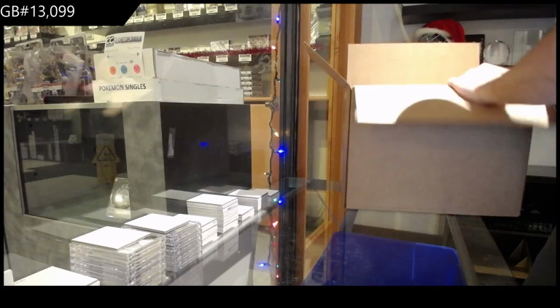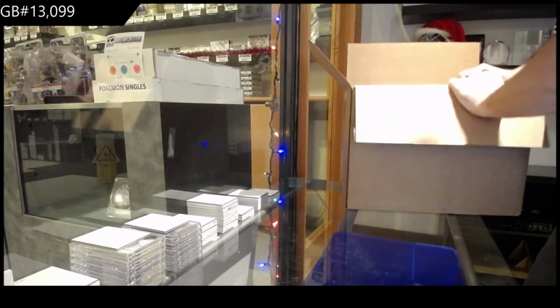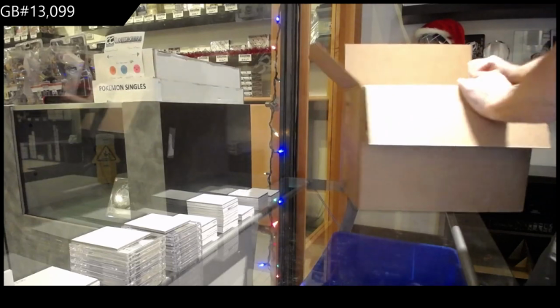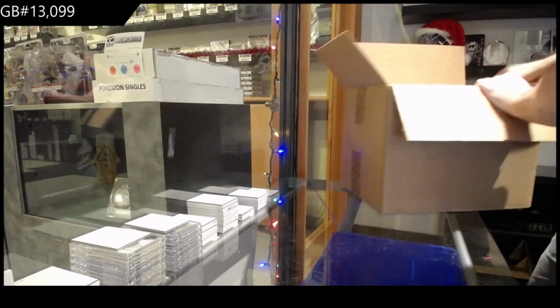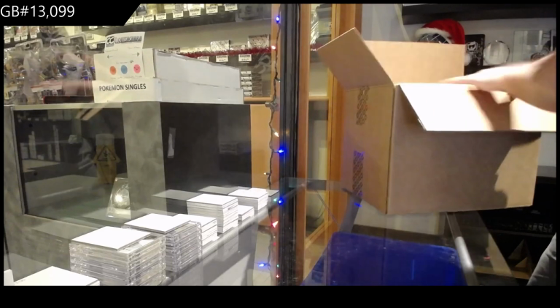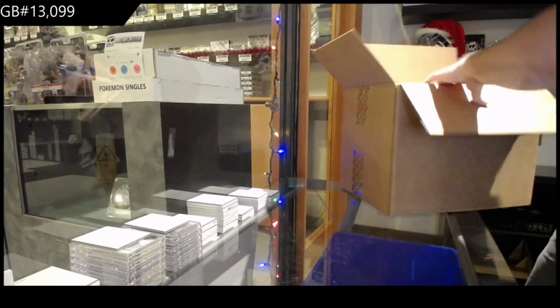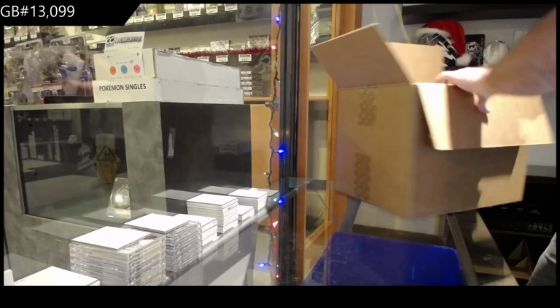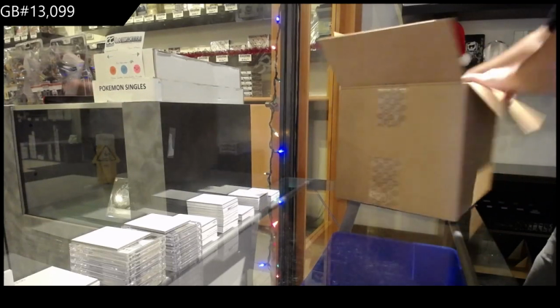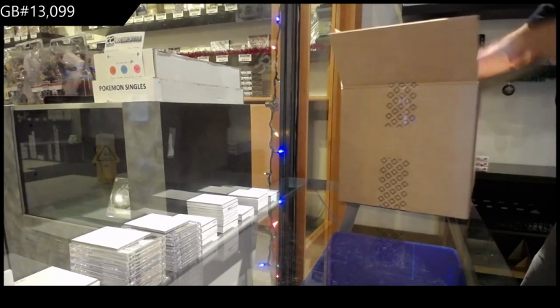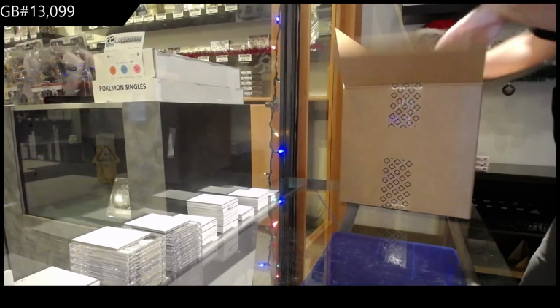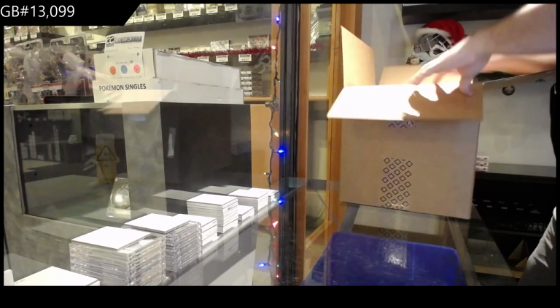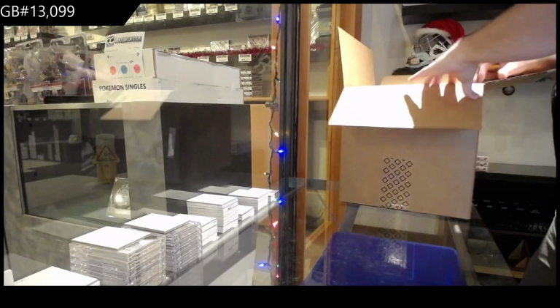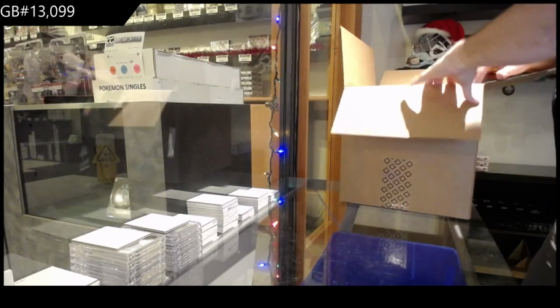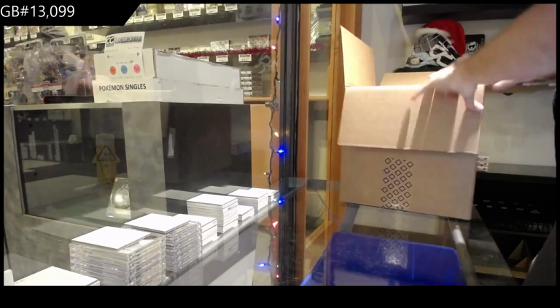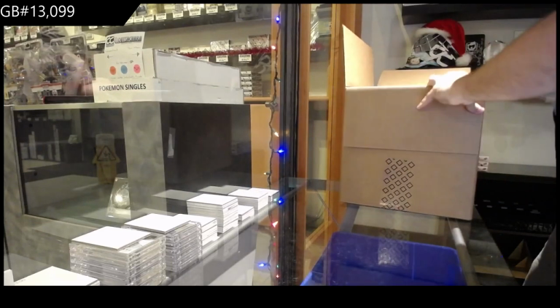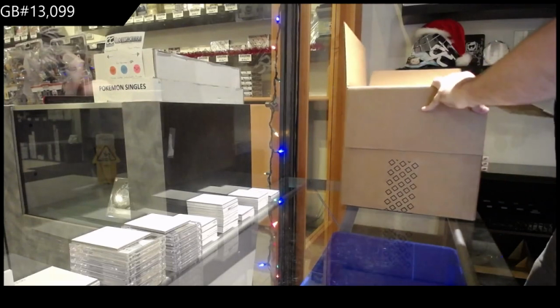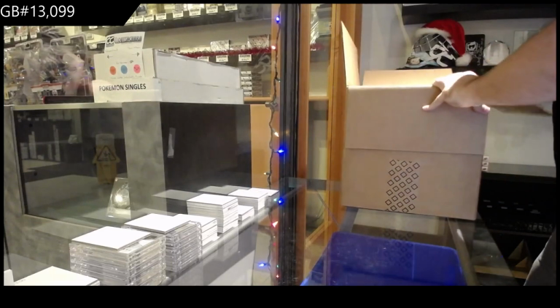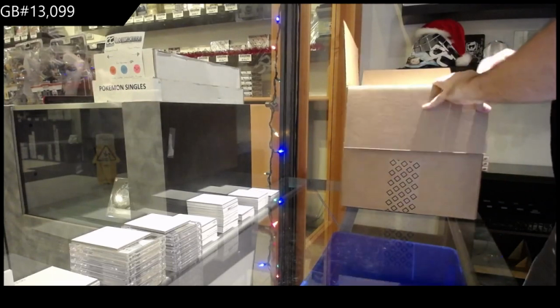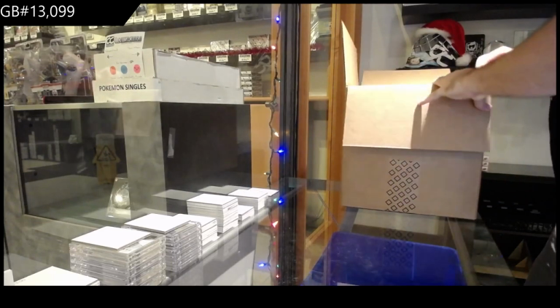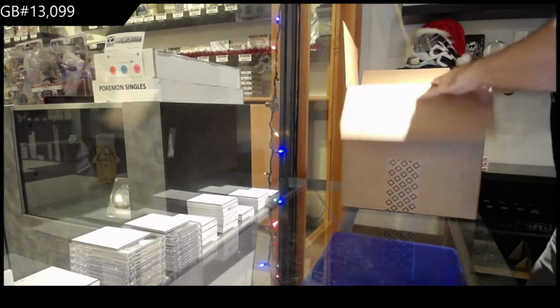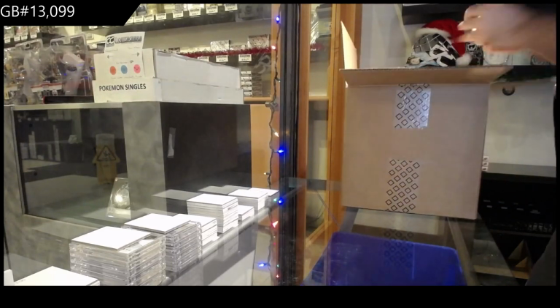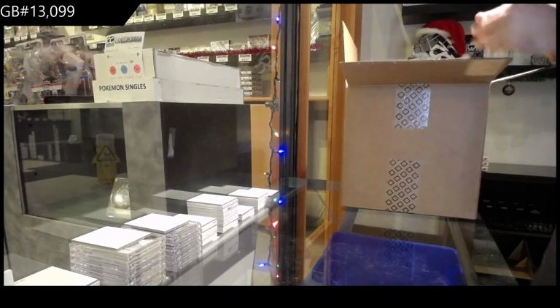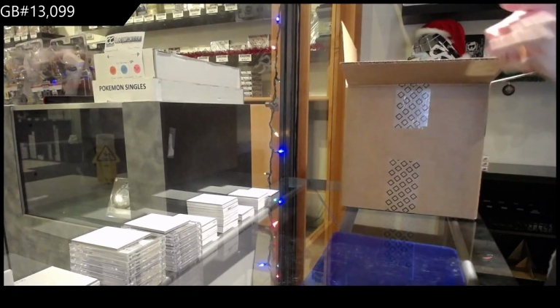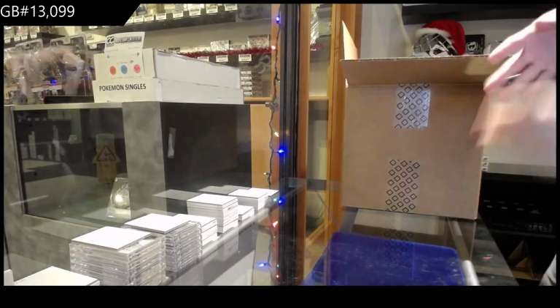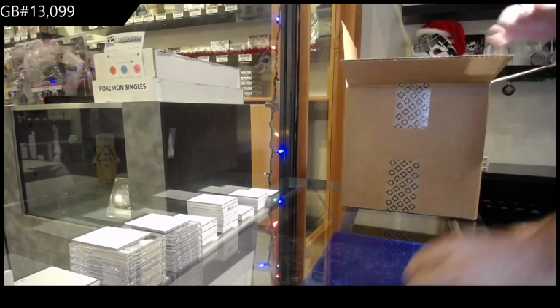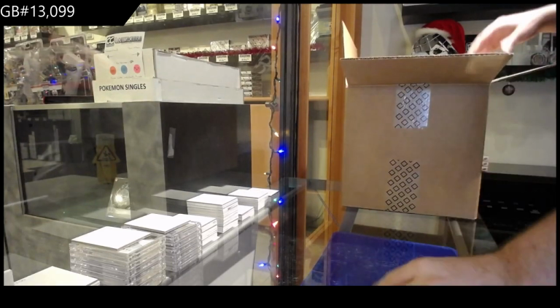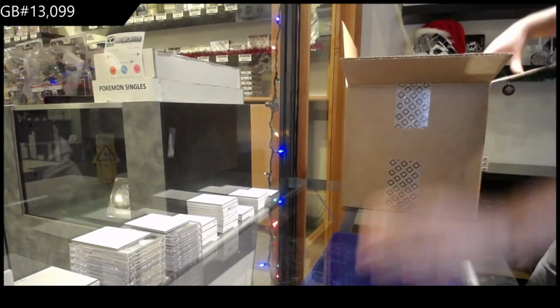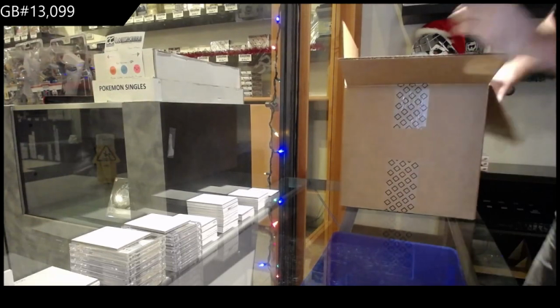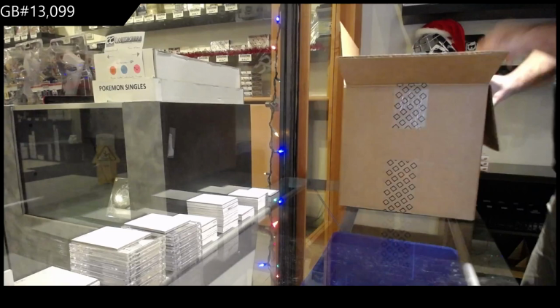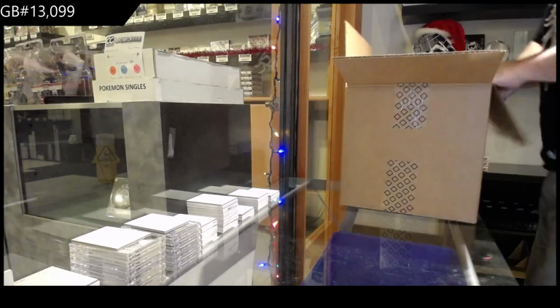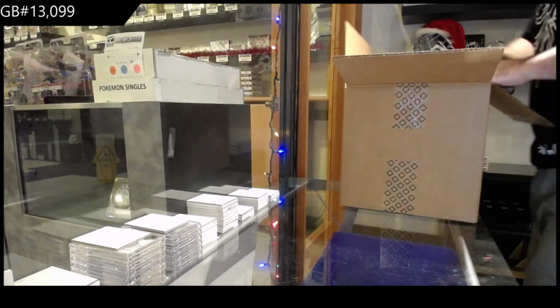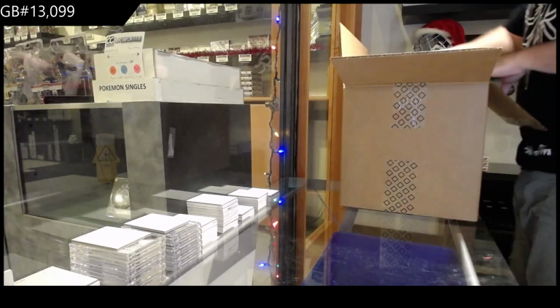You know what I'm going to do? I'm going to rip this side off. Actually, no — because the box will be shipped in this thing.